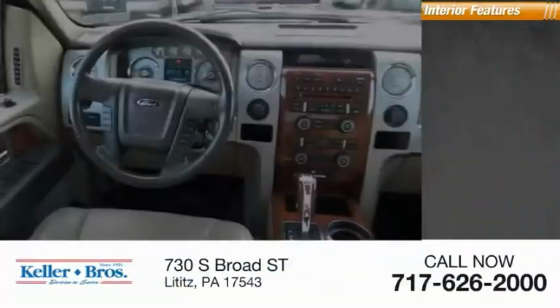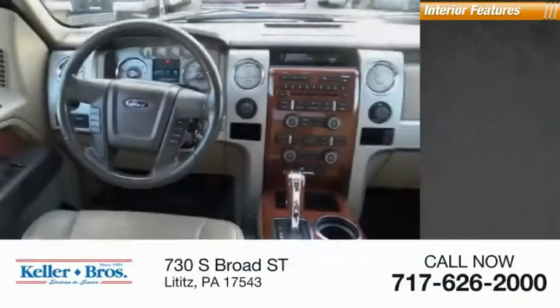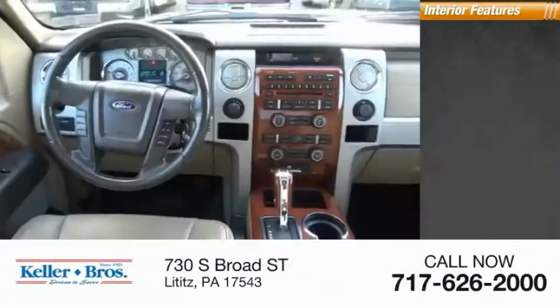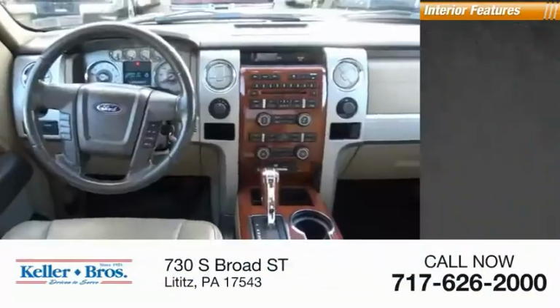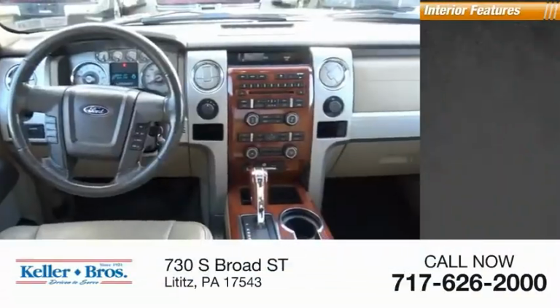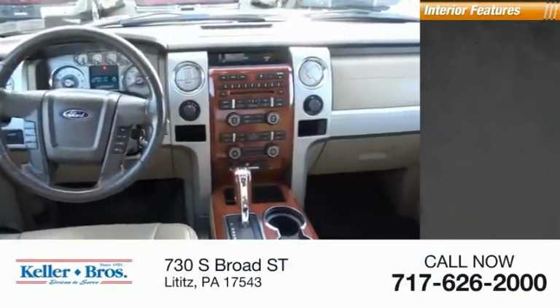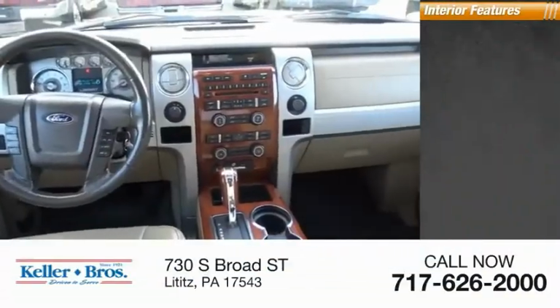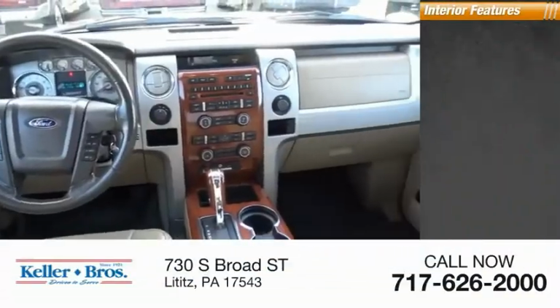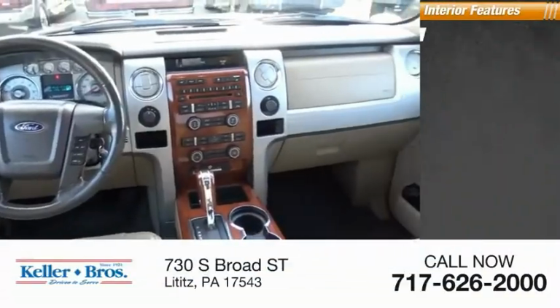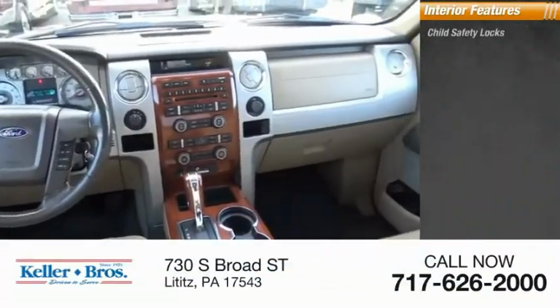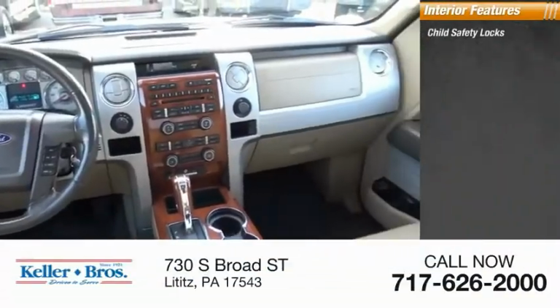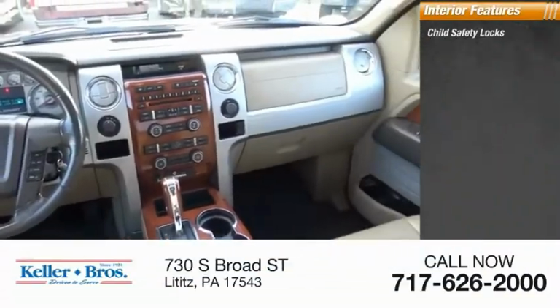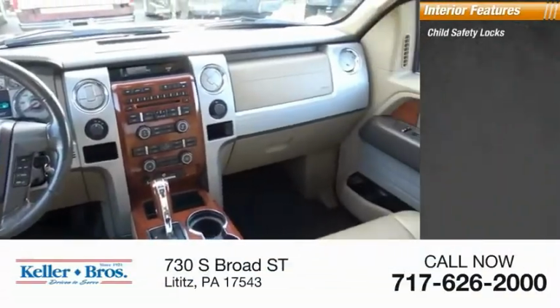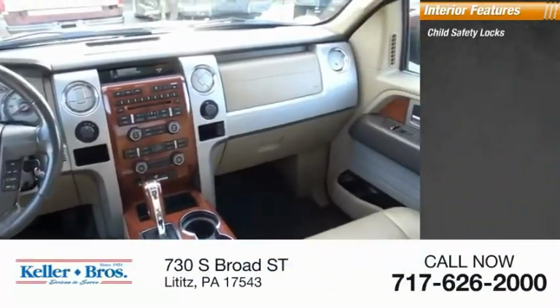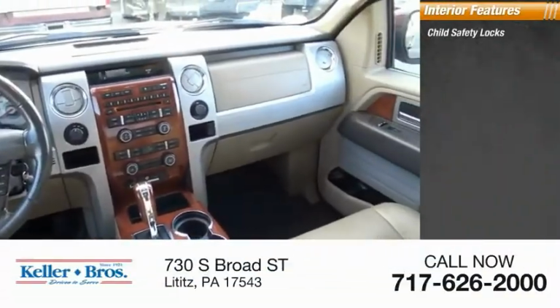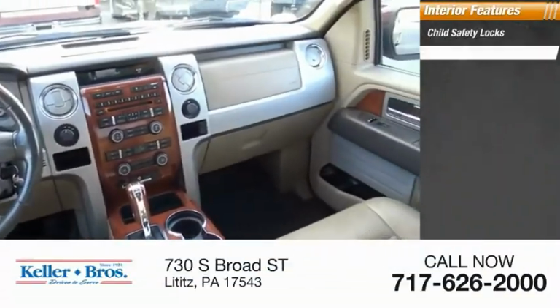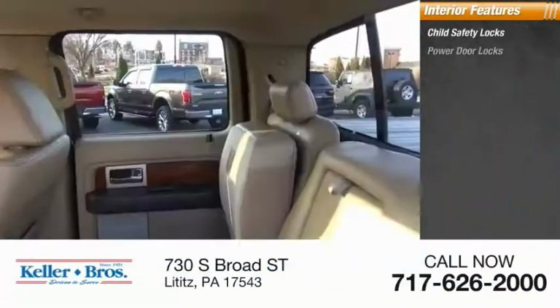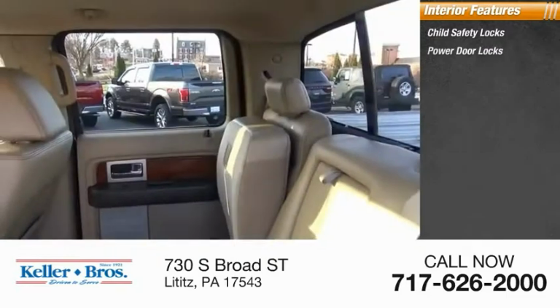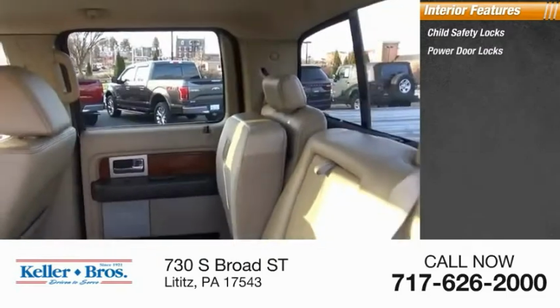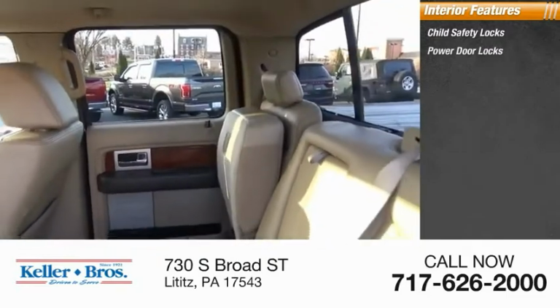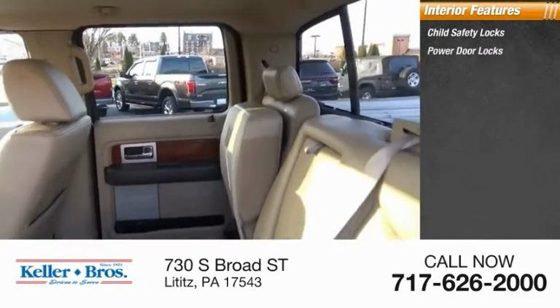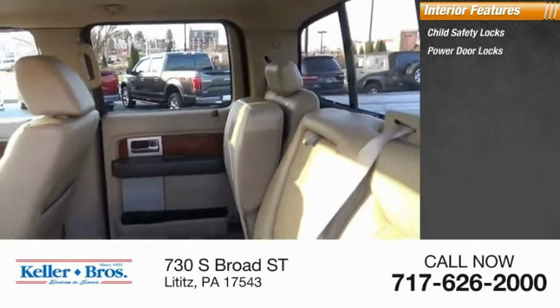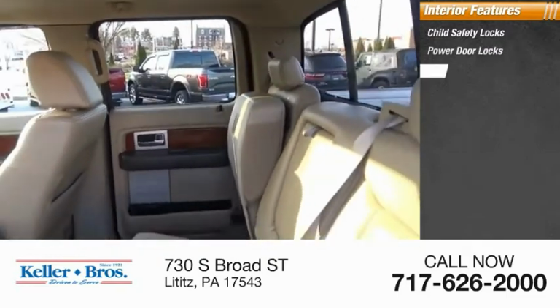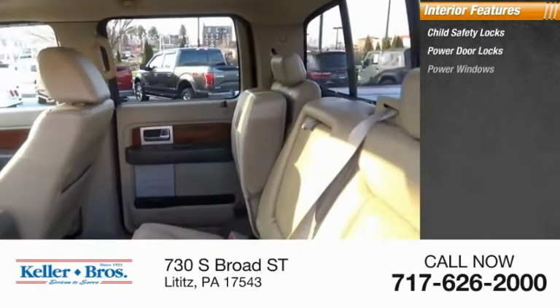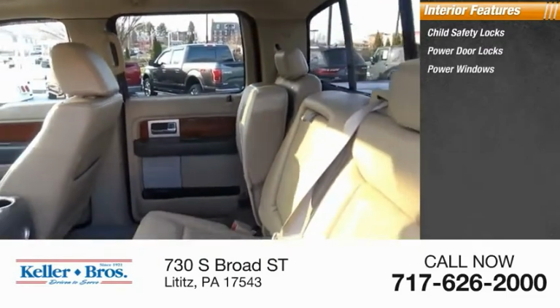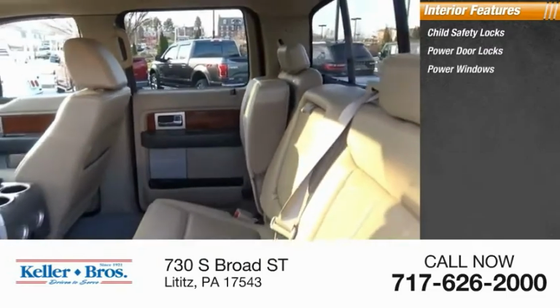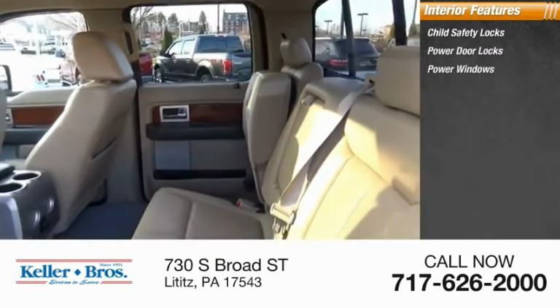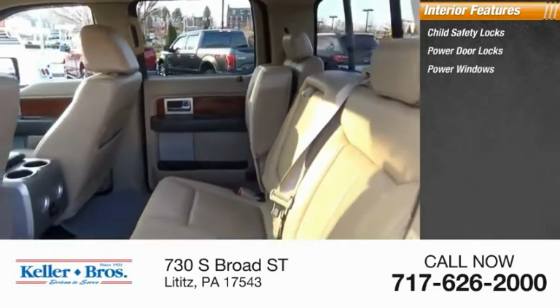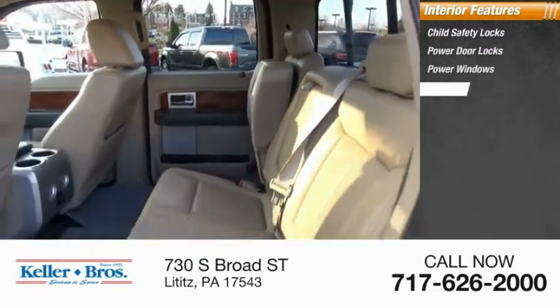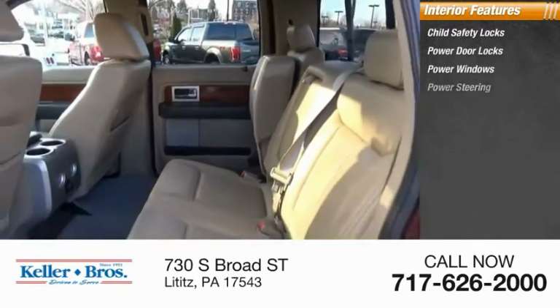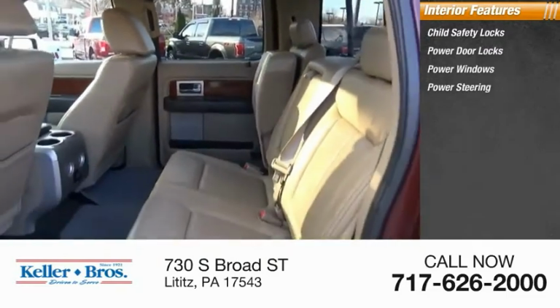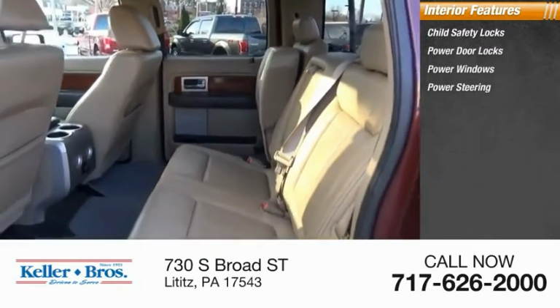Inside you'll find child safety locks, power door locks, power windows, power steering.